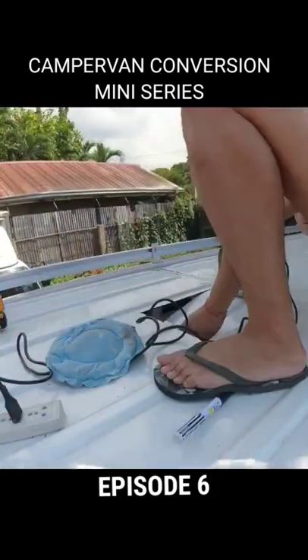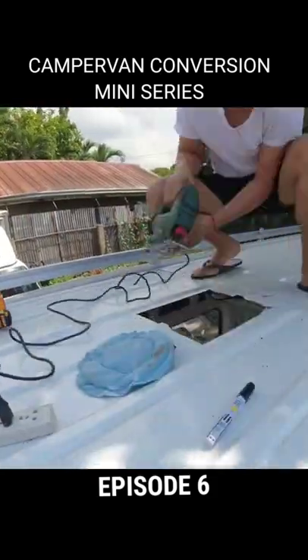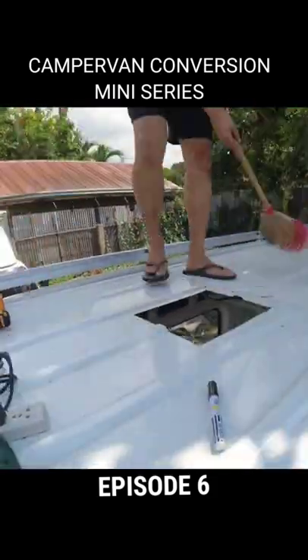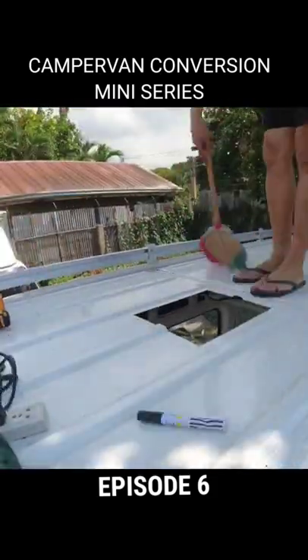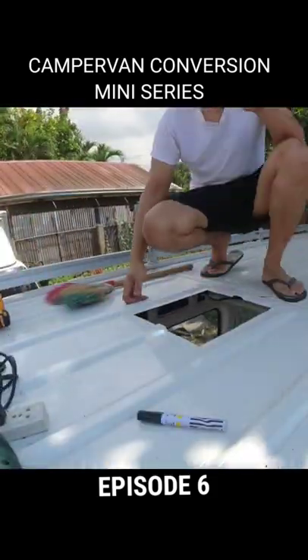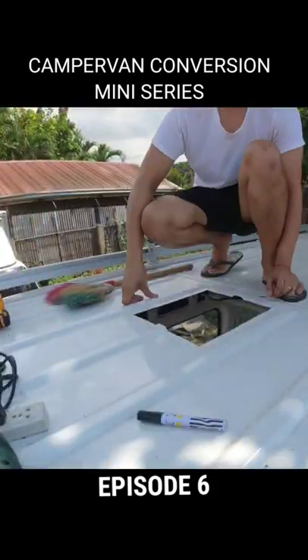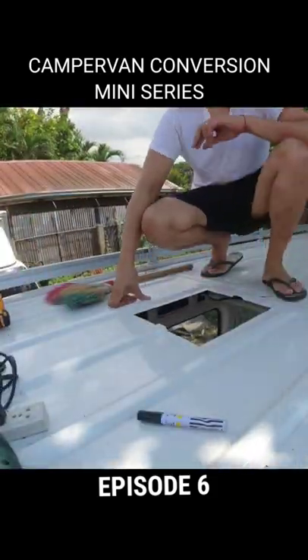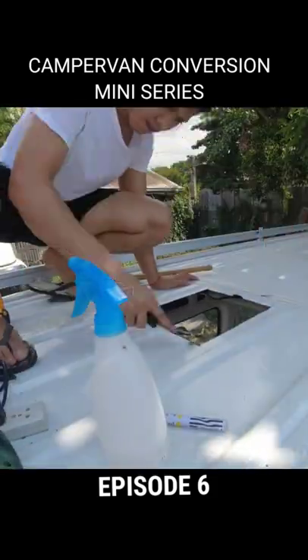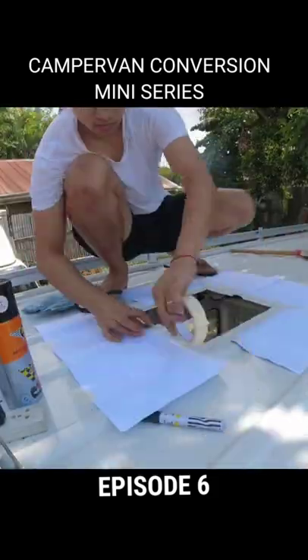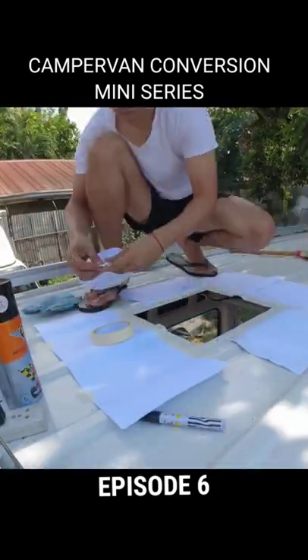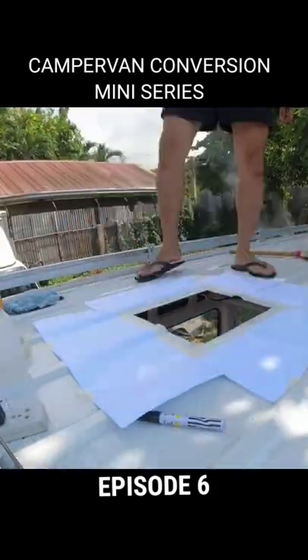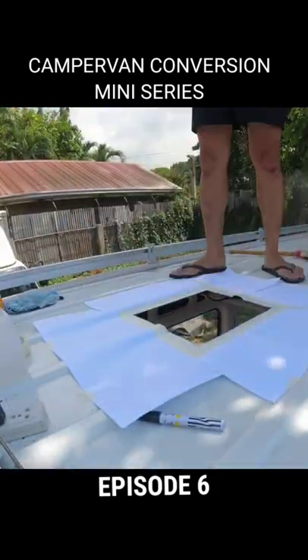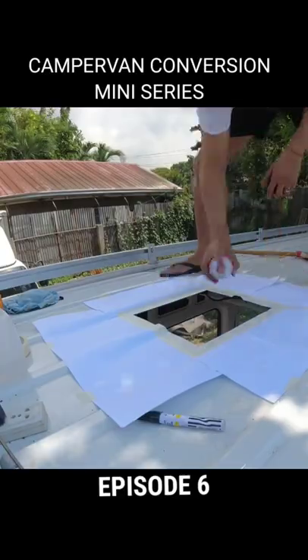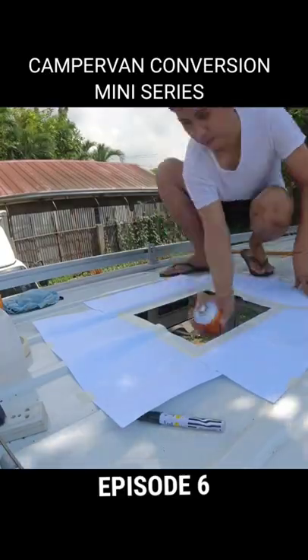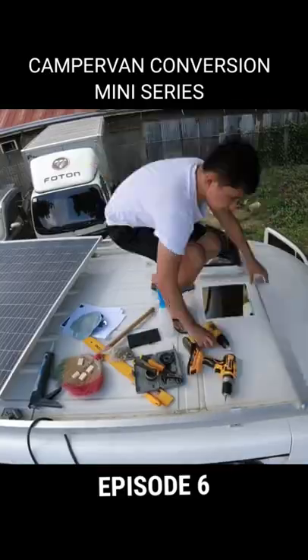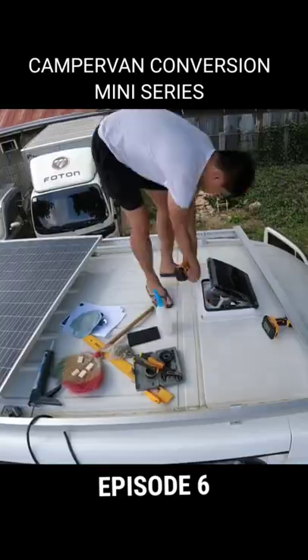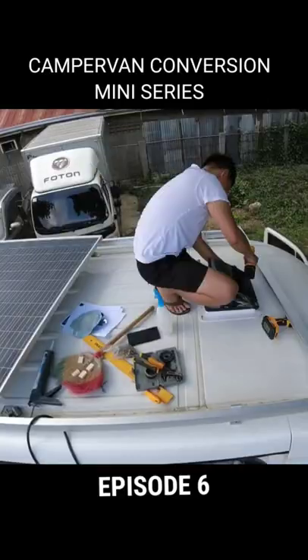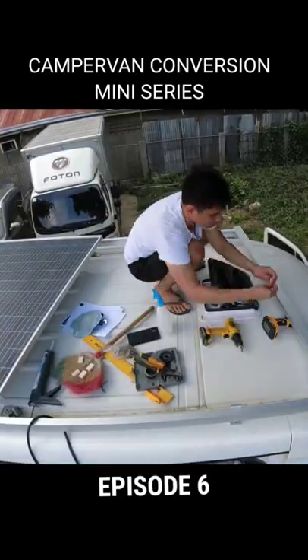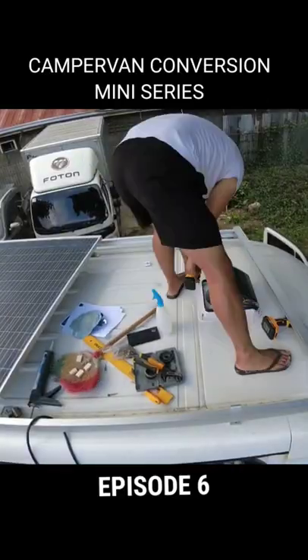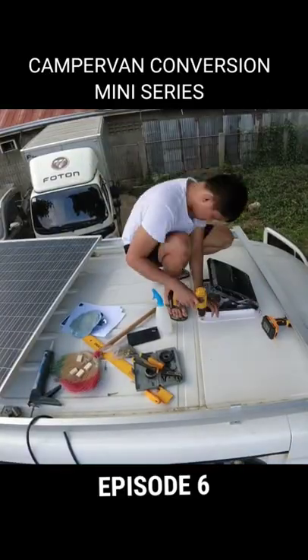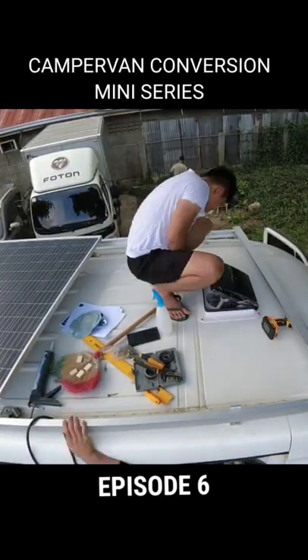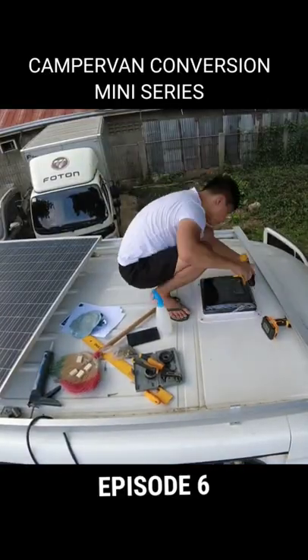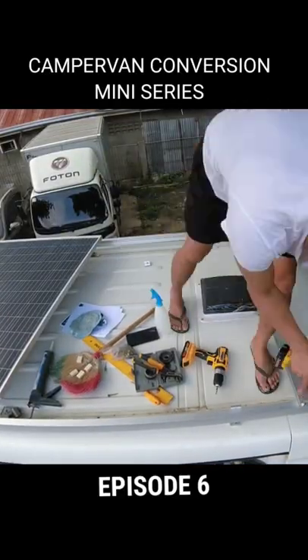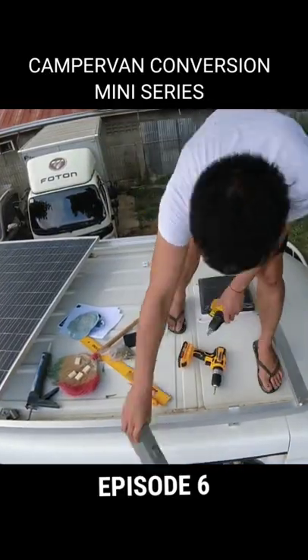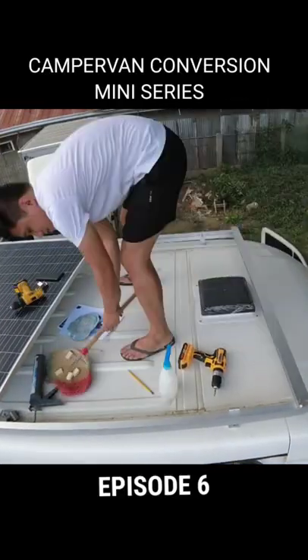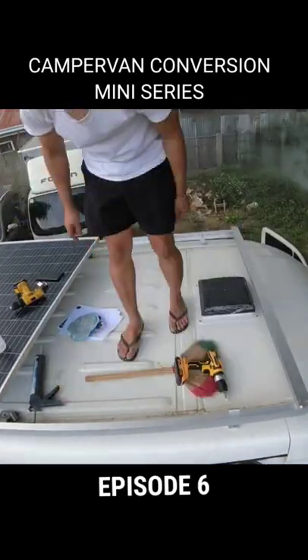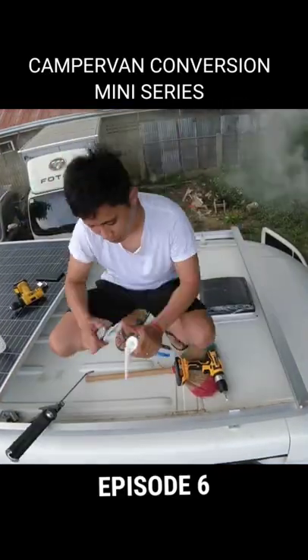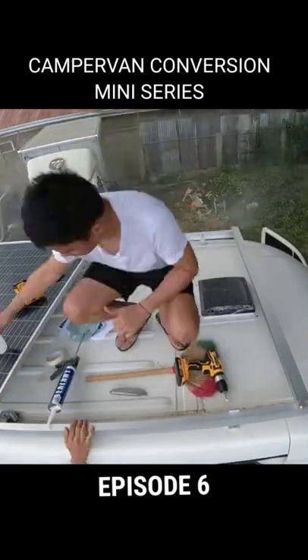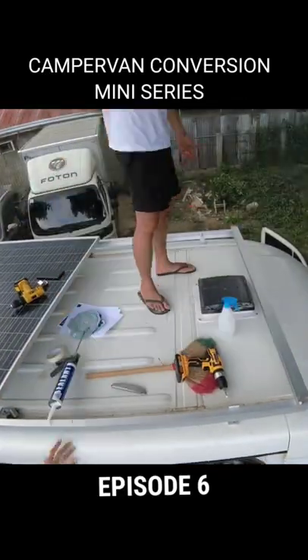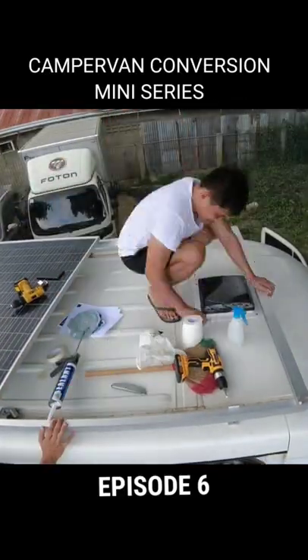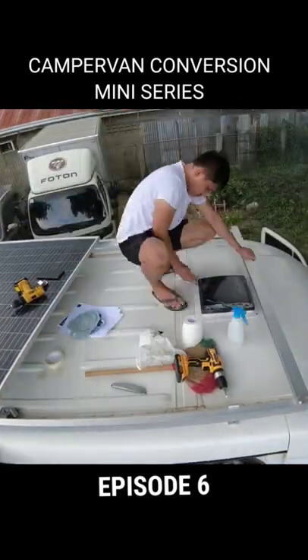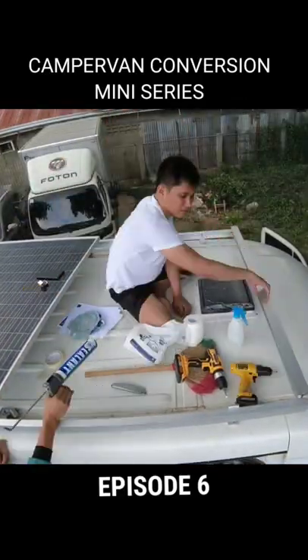And lastly, cutting a hole on my roof to fit my forward vent, then finishing it off with a seal.